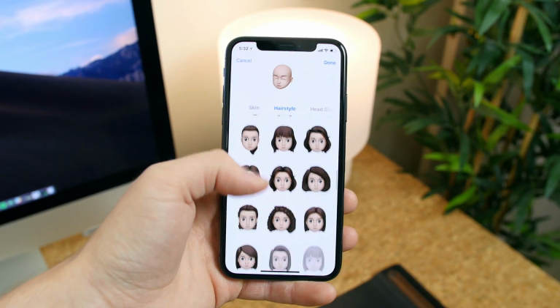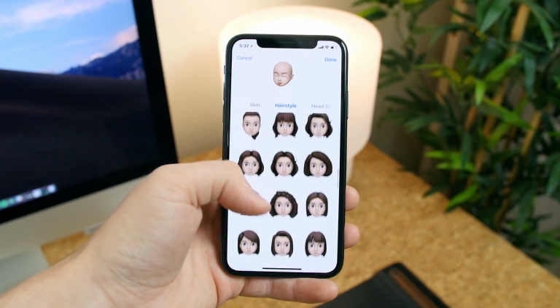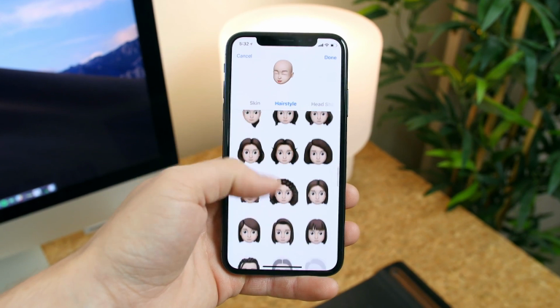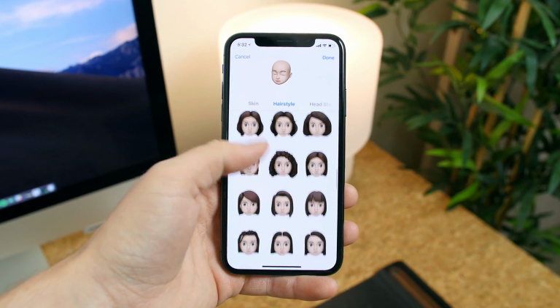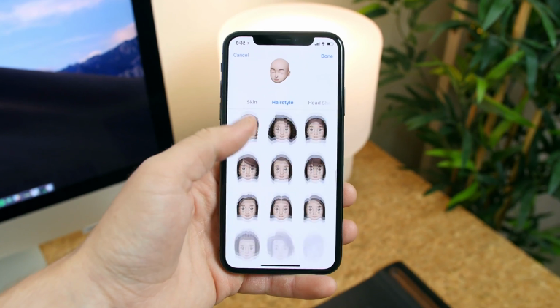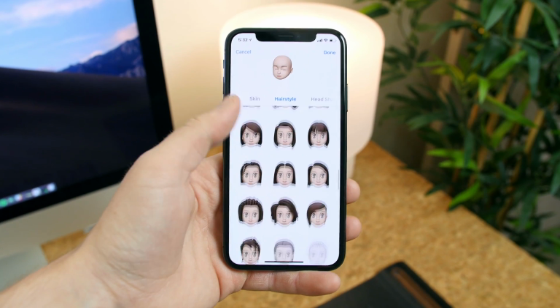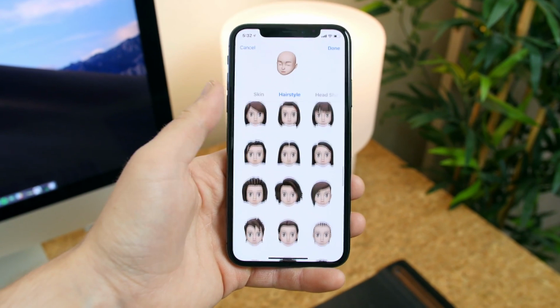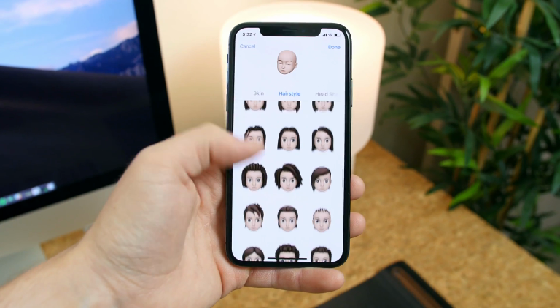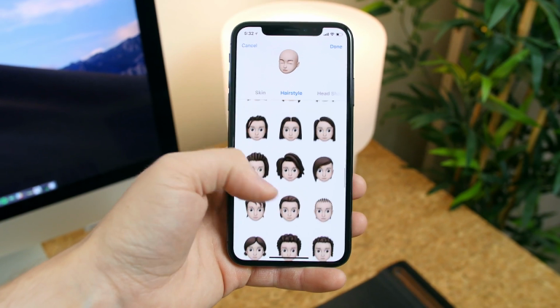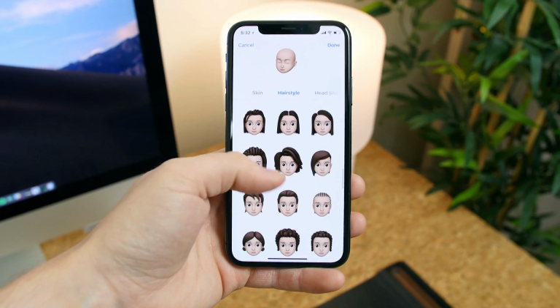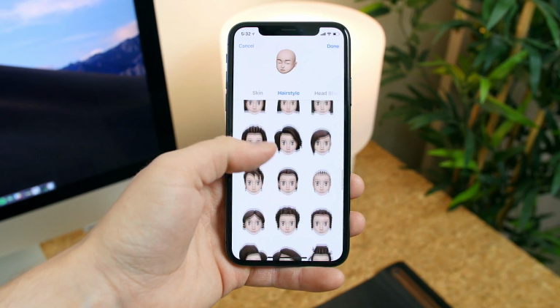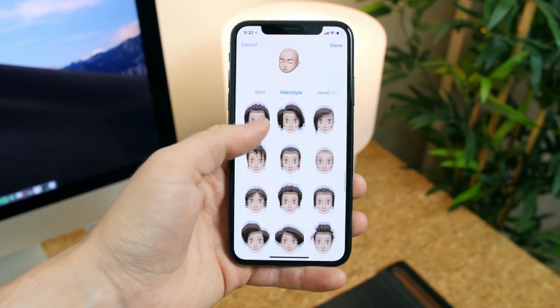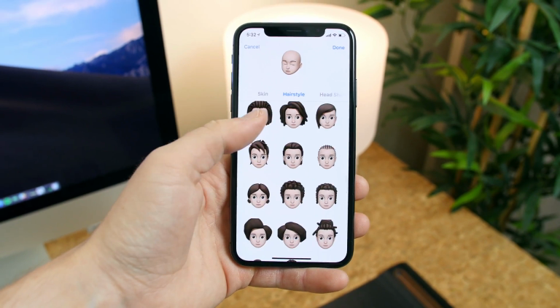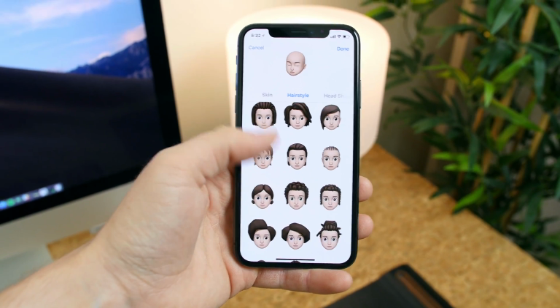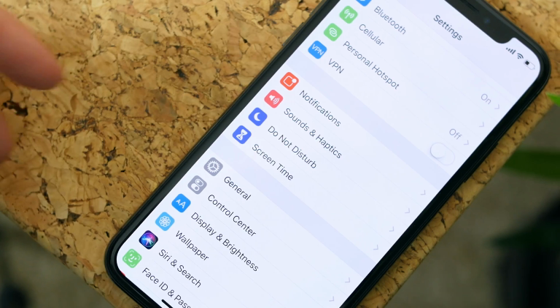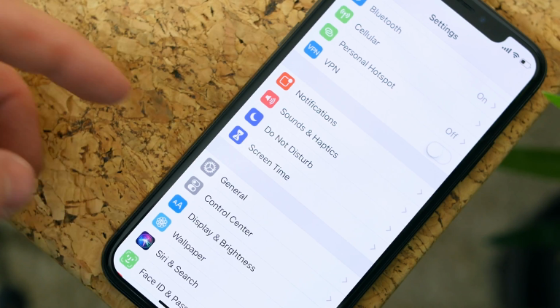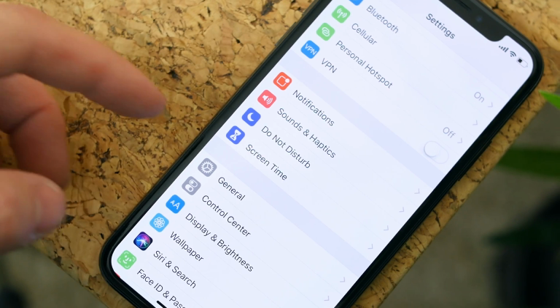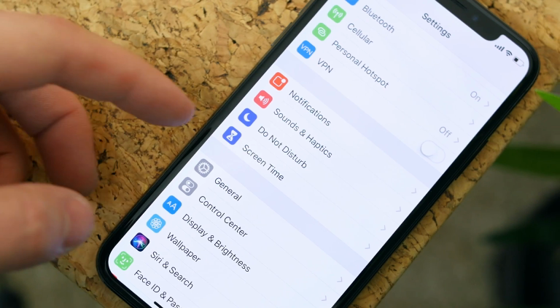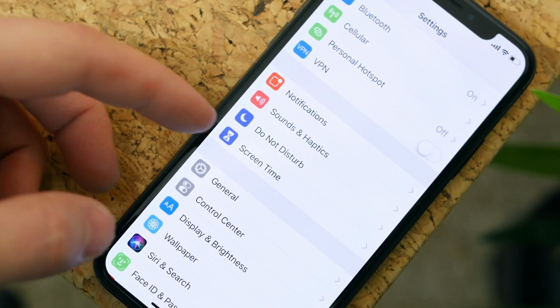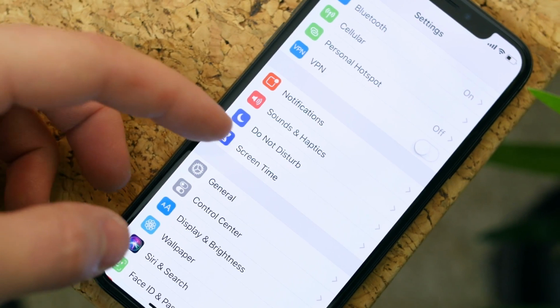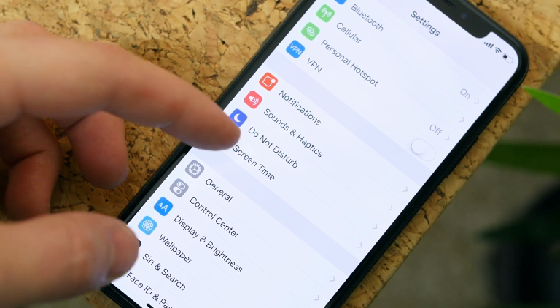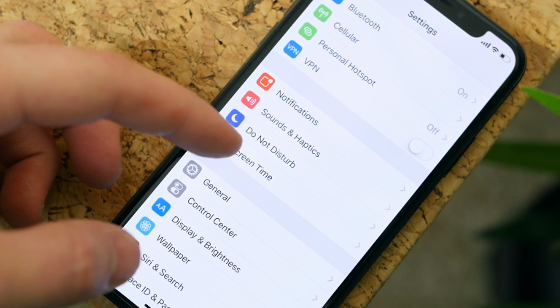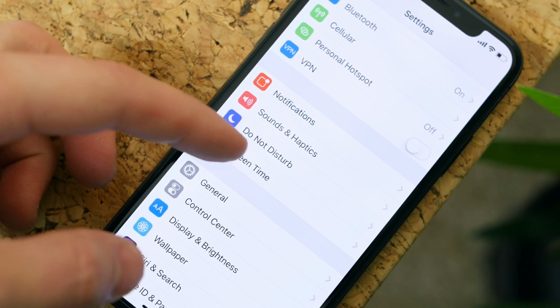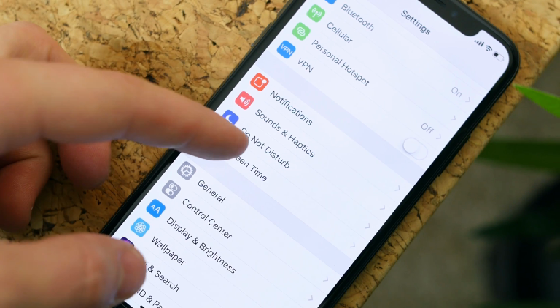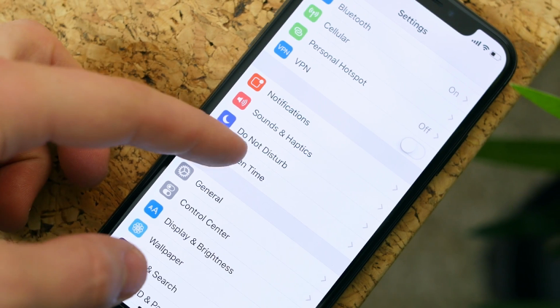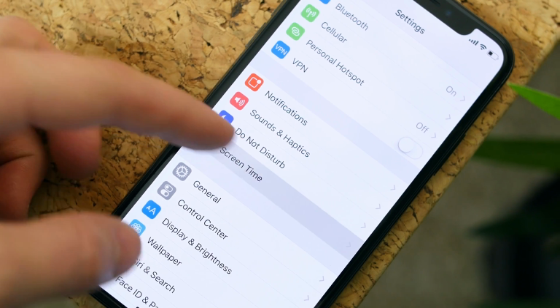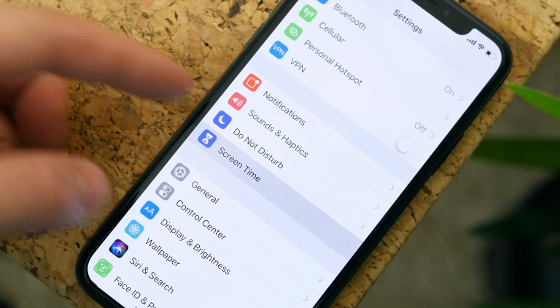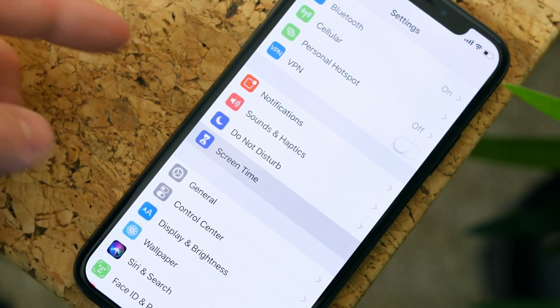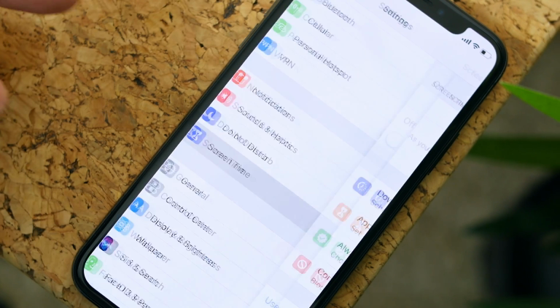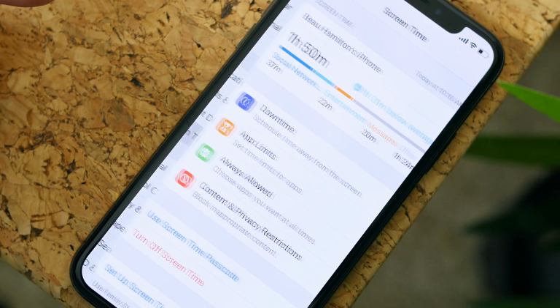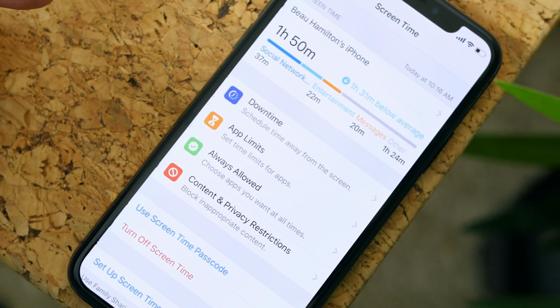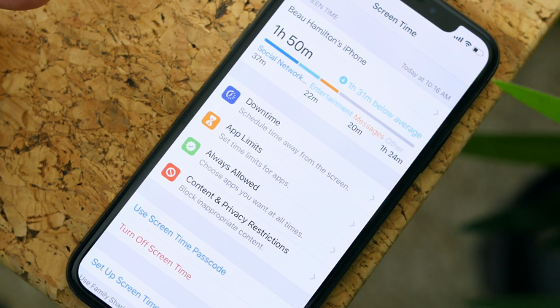There's no shaggy hair option from what I can see, so my memoji looks nothing like me.